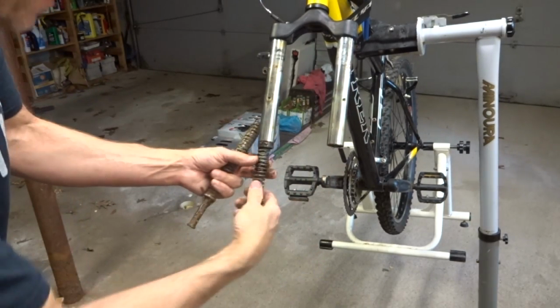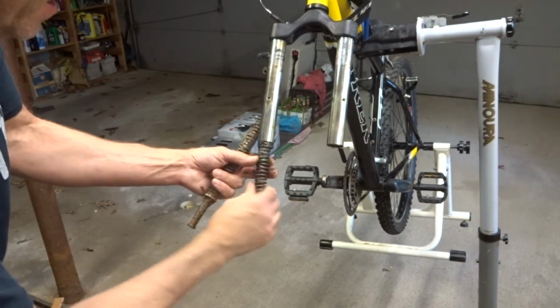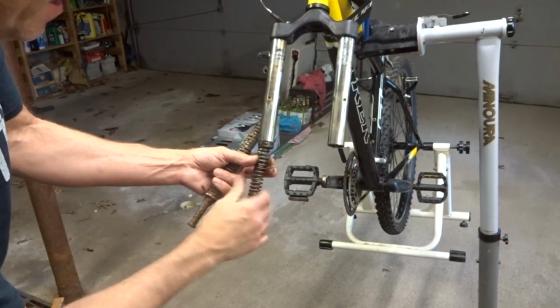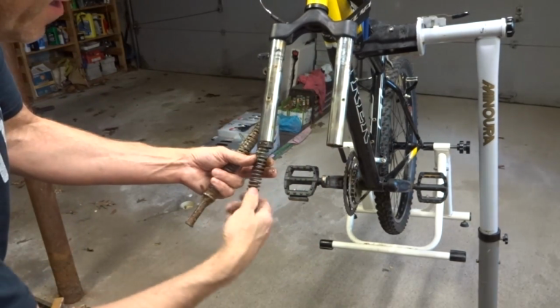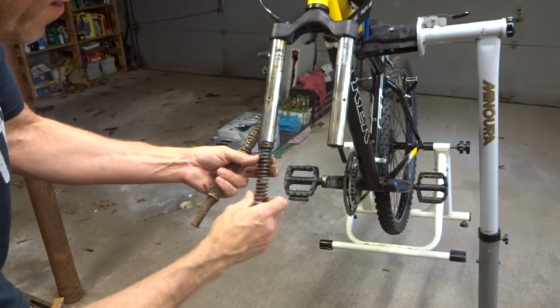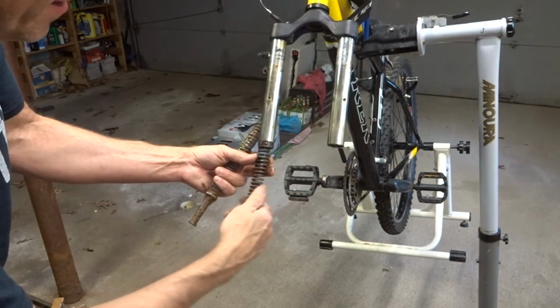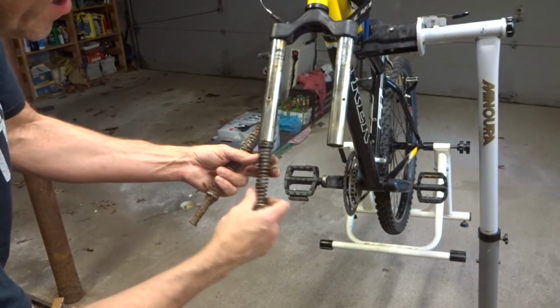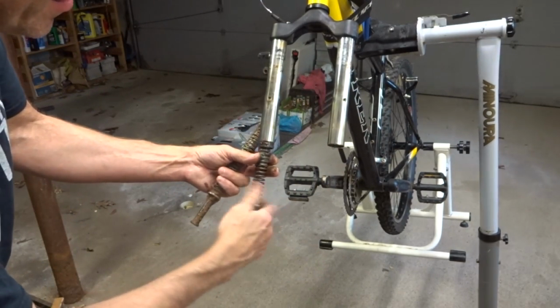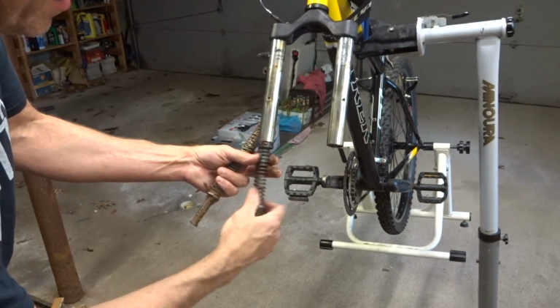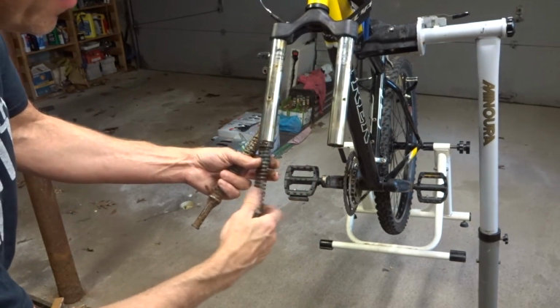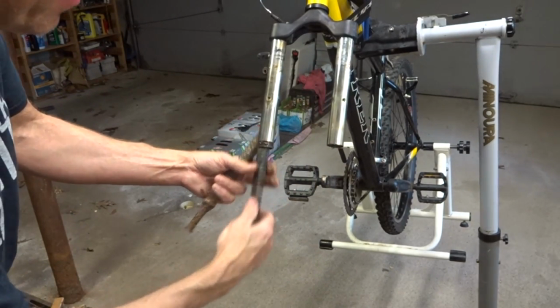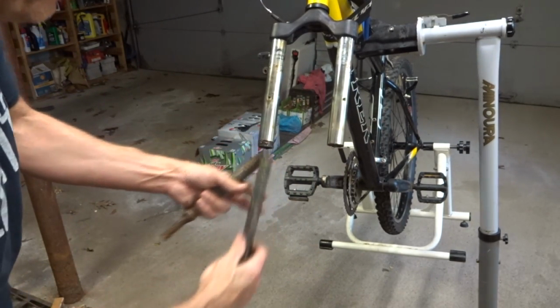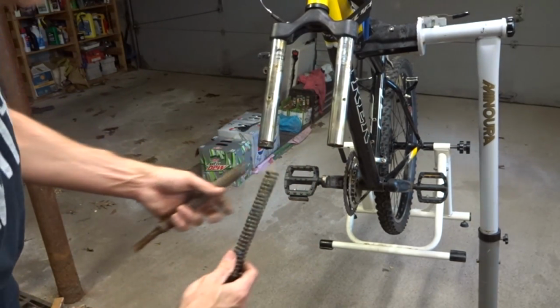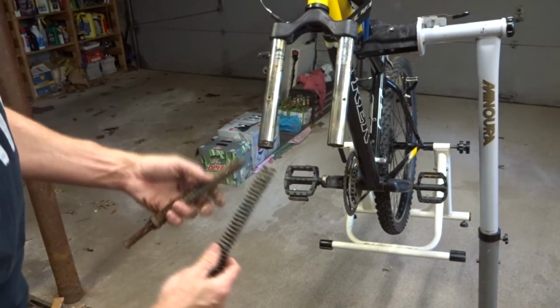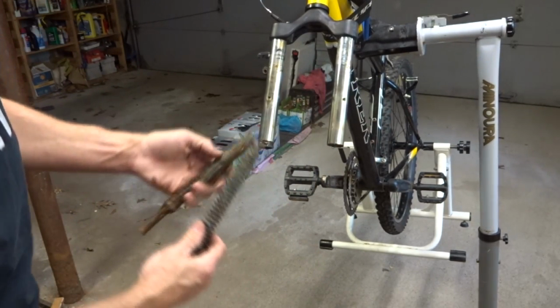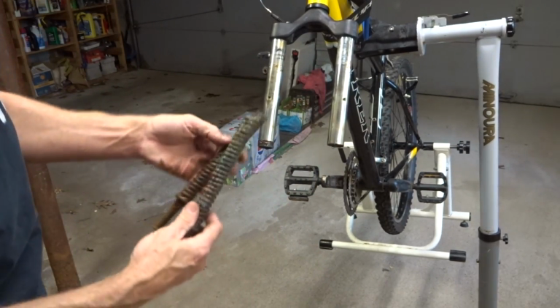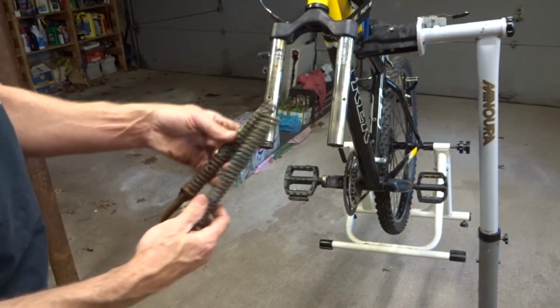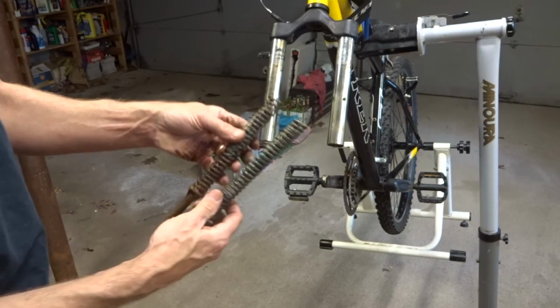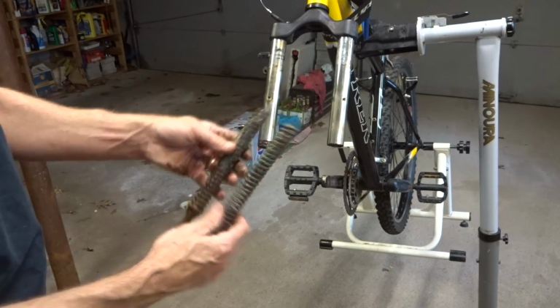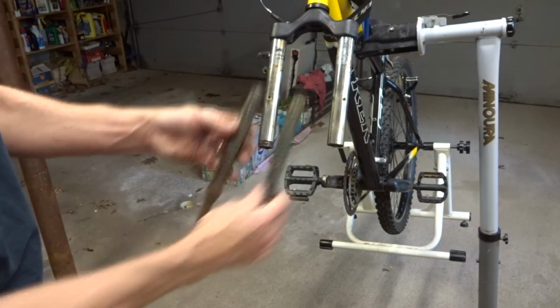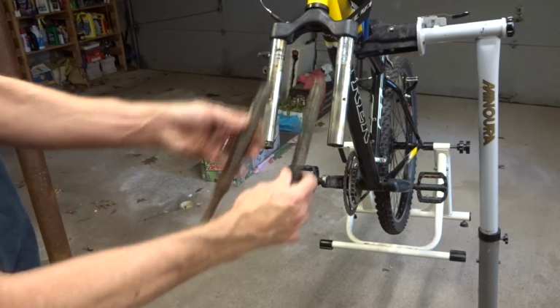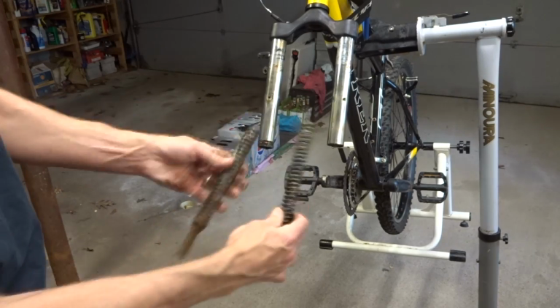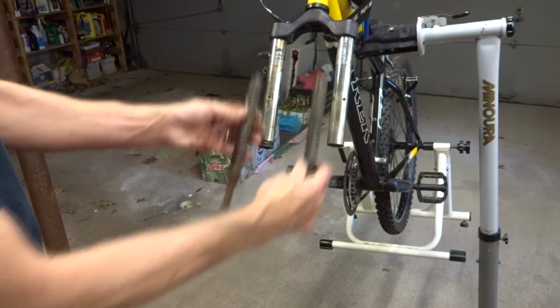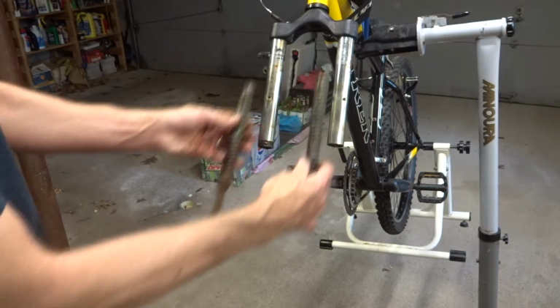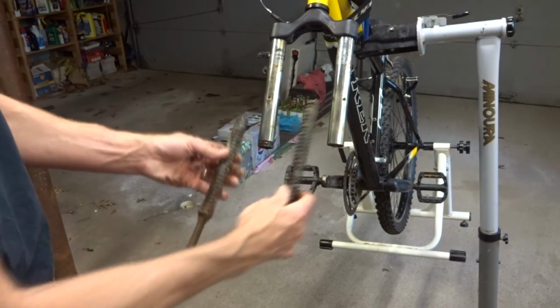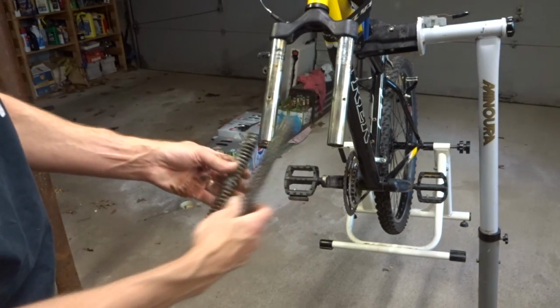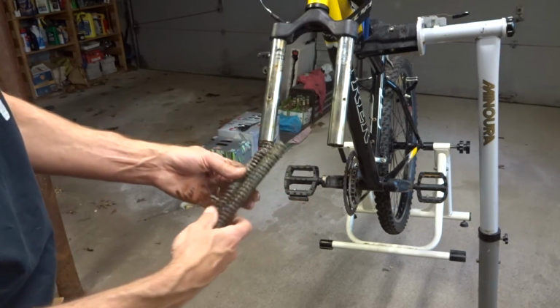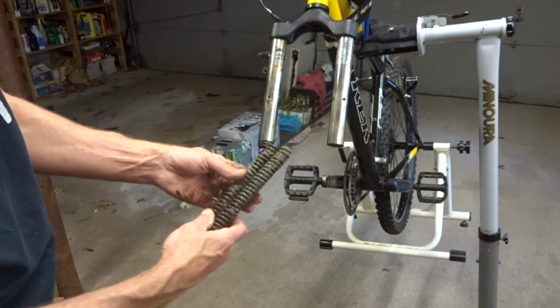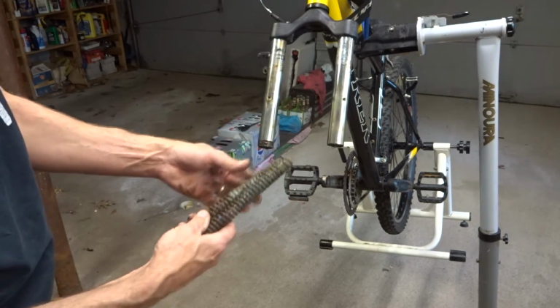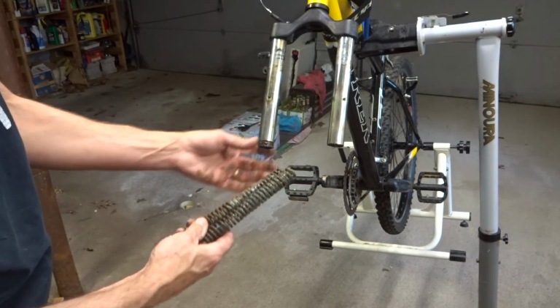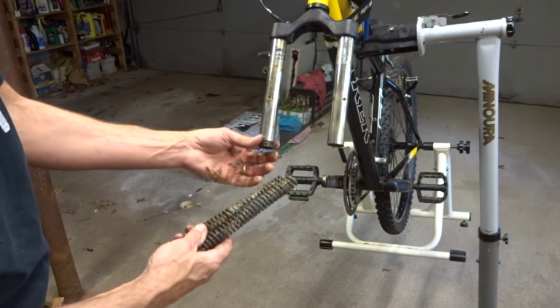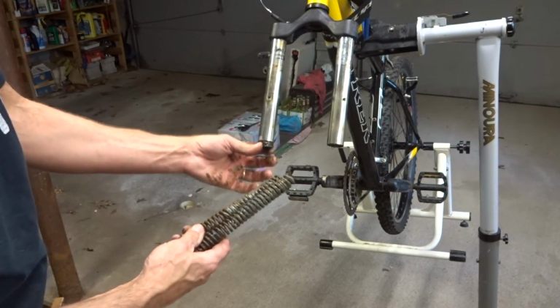And then I think this just unscrews — yeah, so the spring just kind of screws up into there like that.